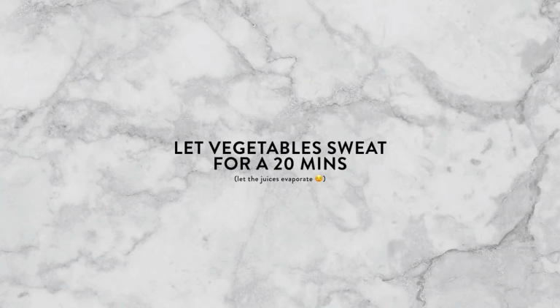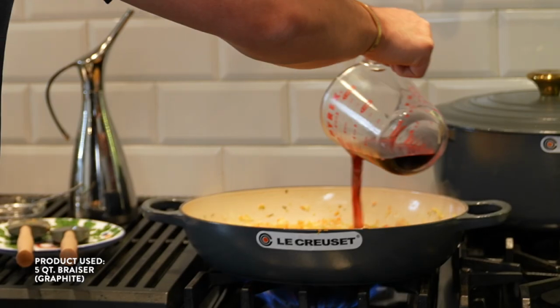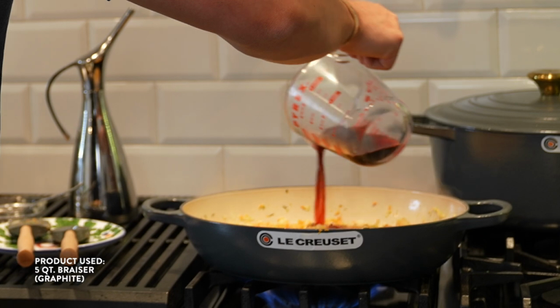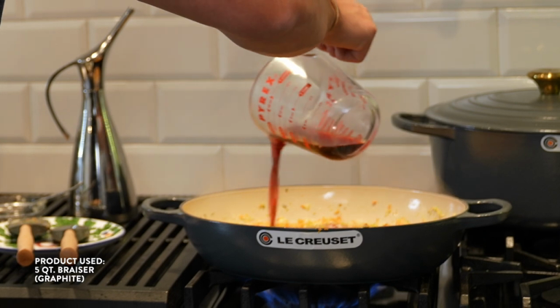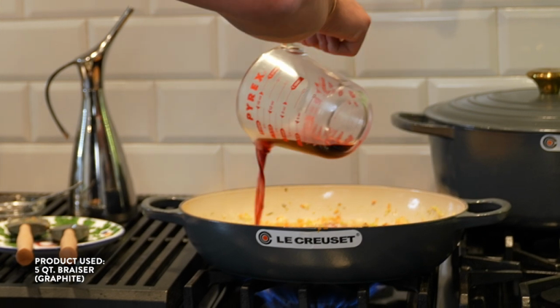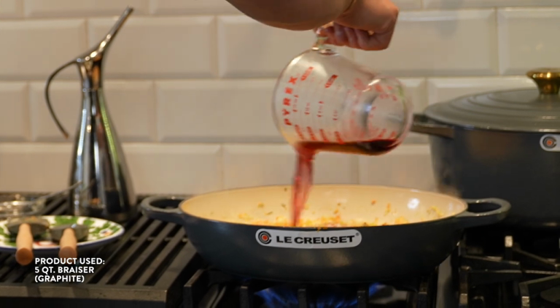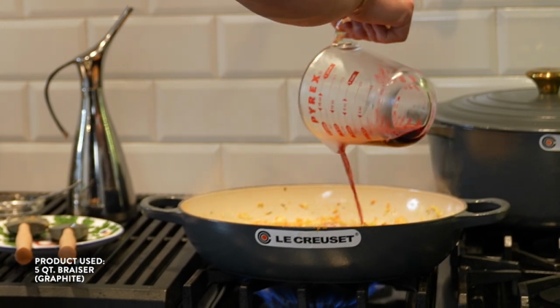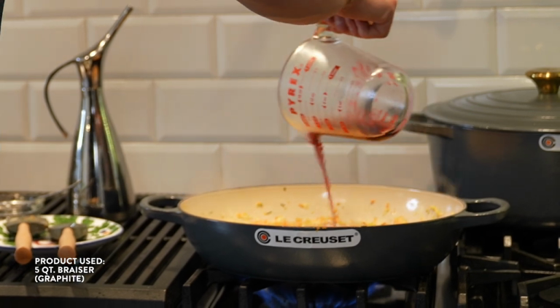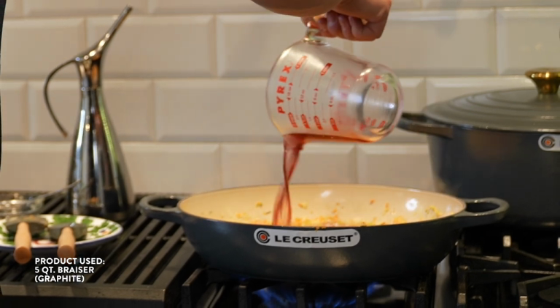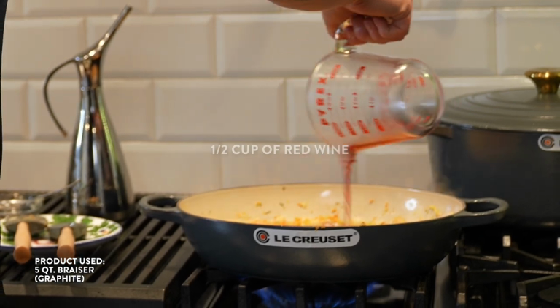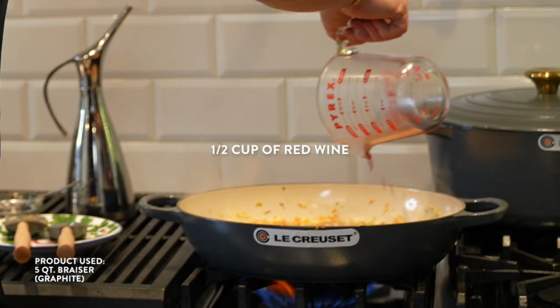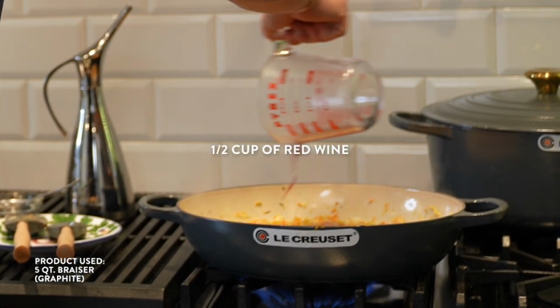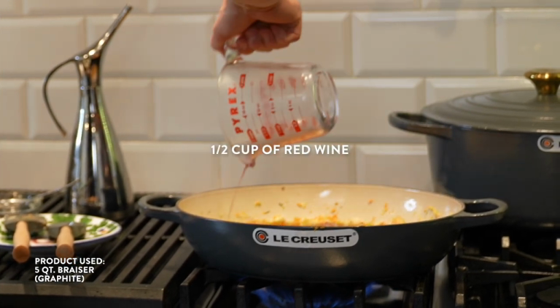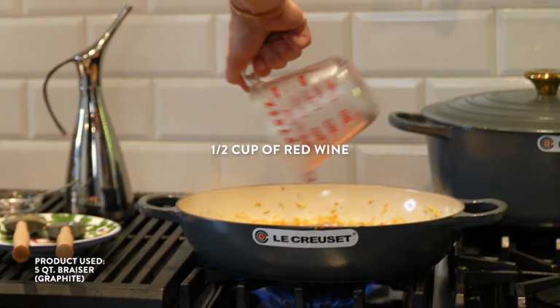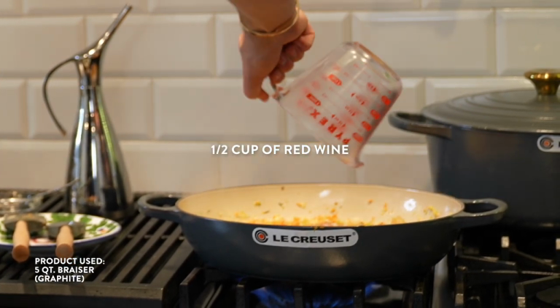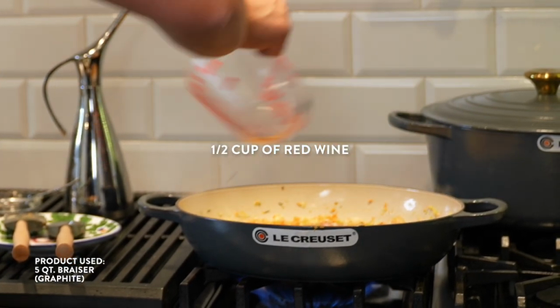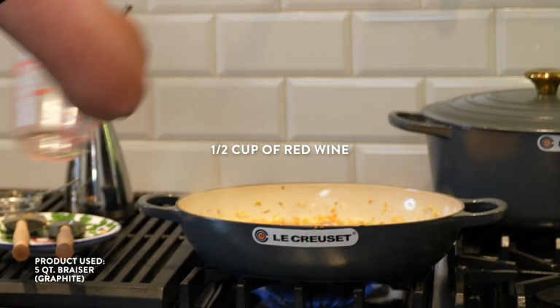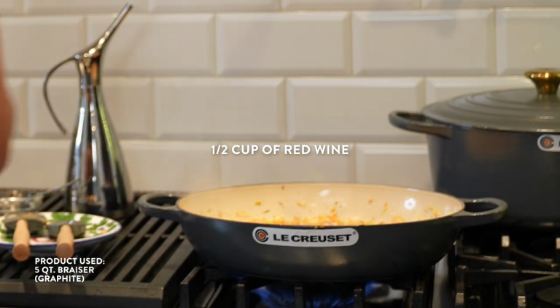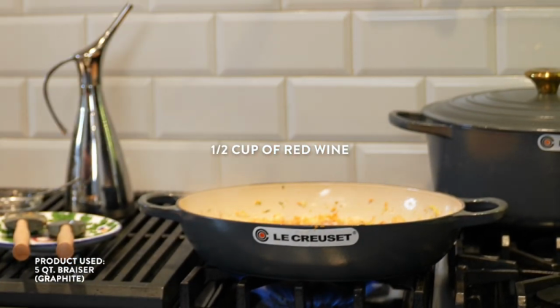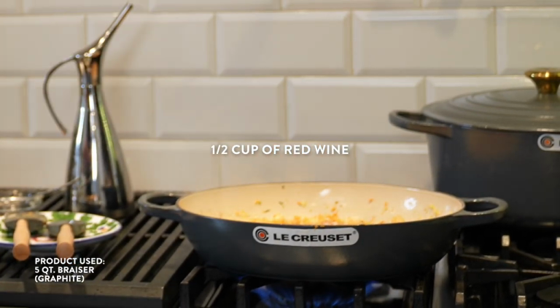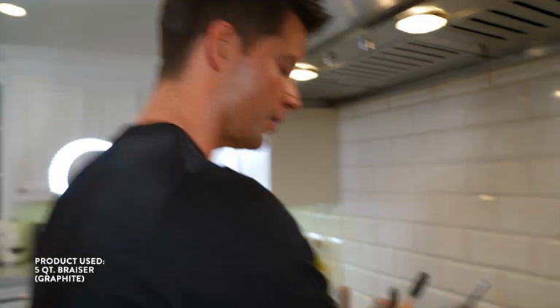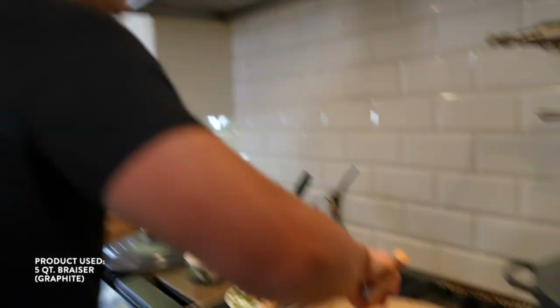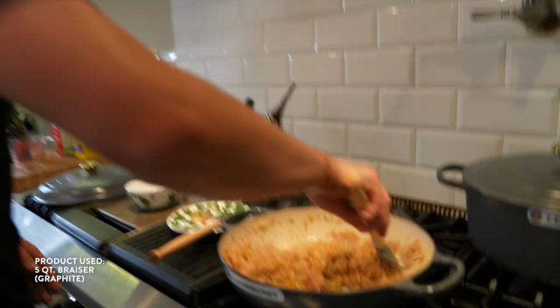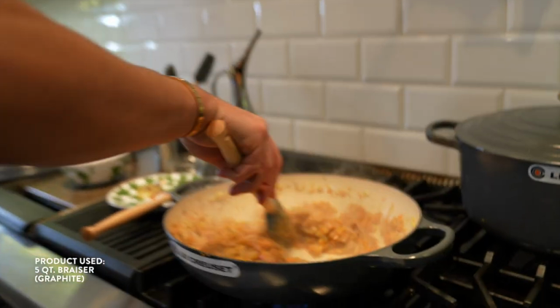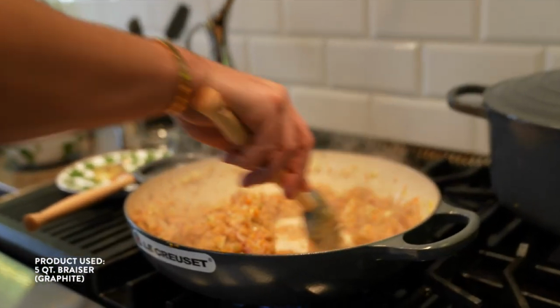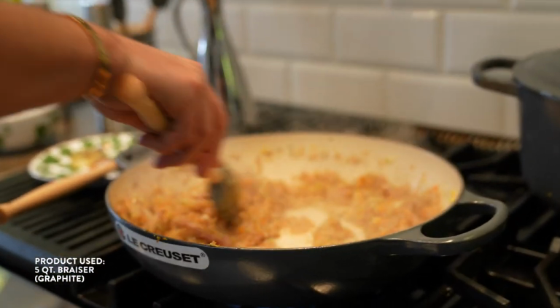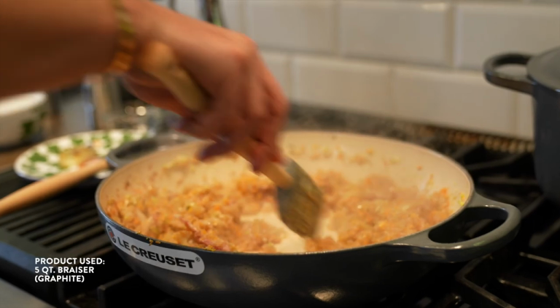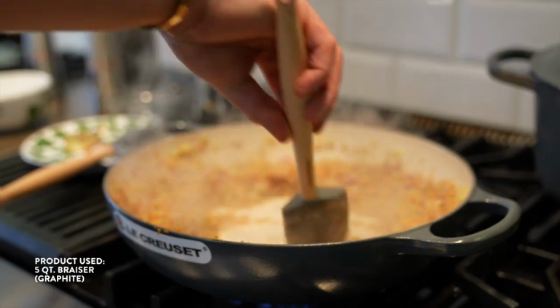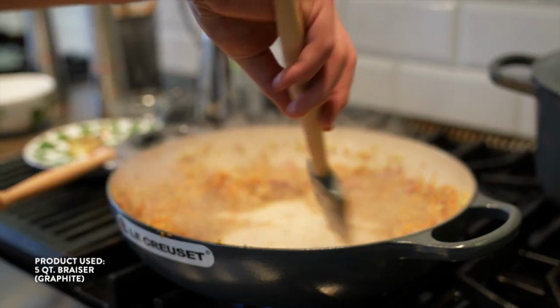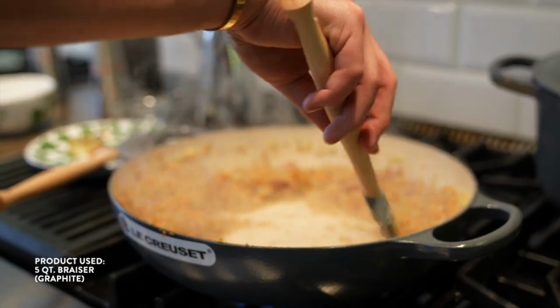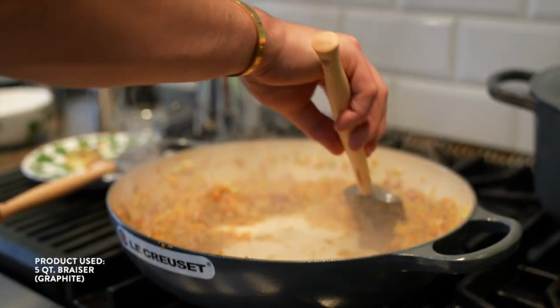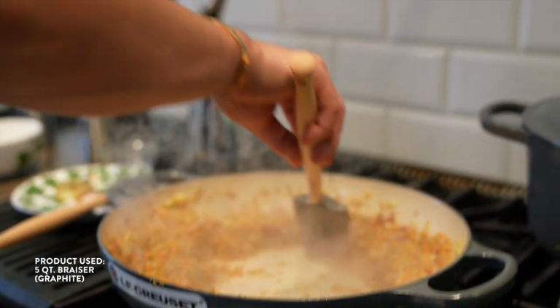I need to add my half a cup of red wine into the veg. It's getting dry, so now you move this to the side.